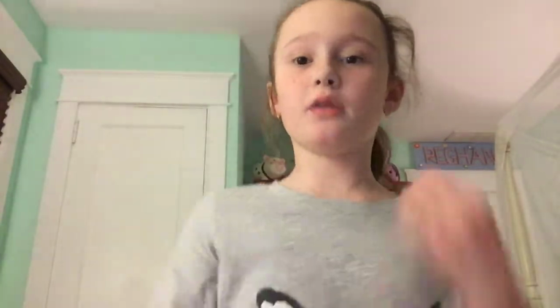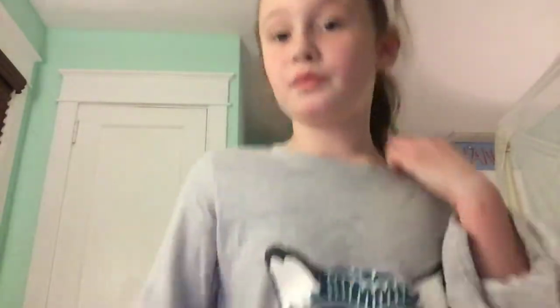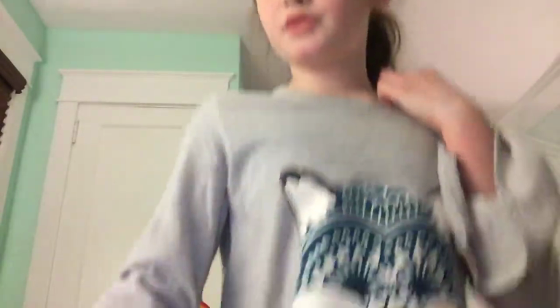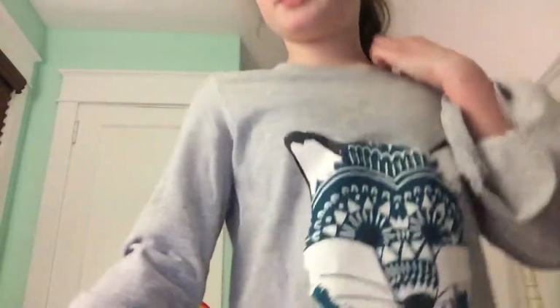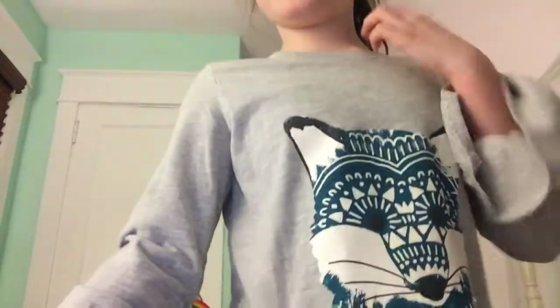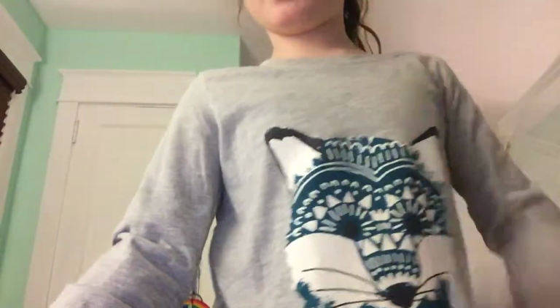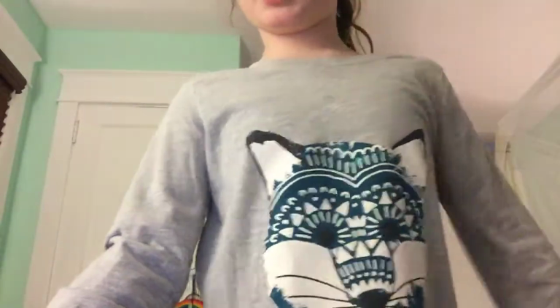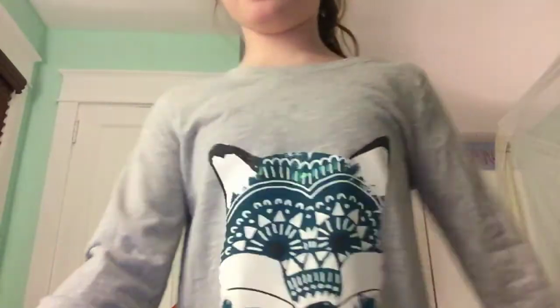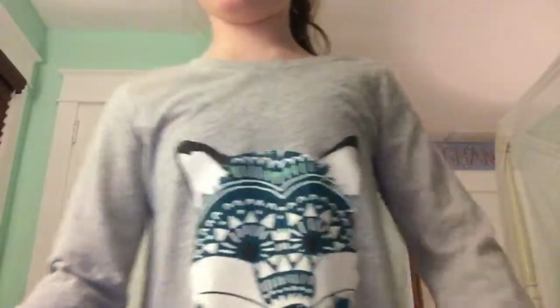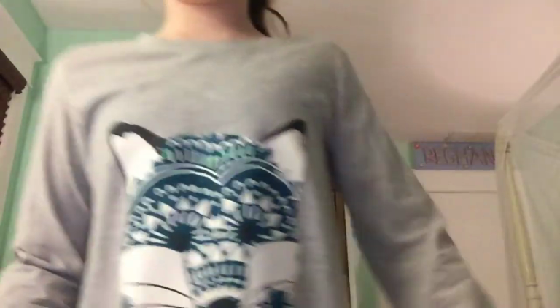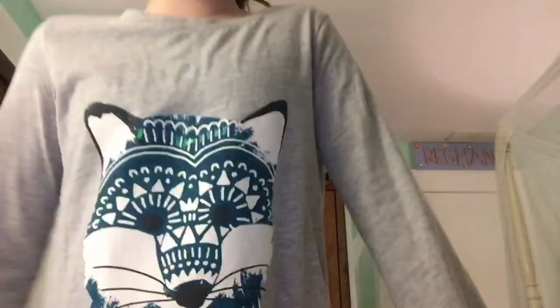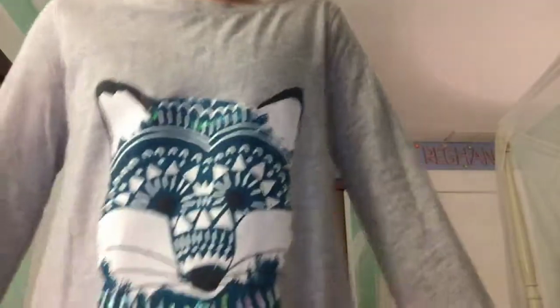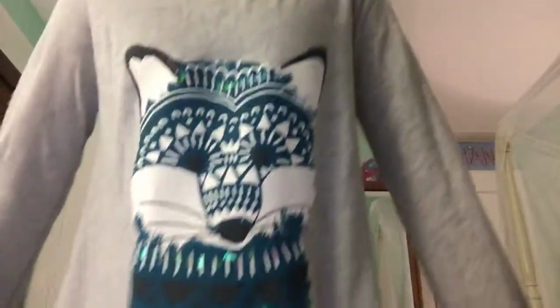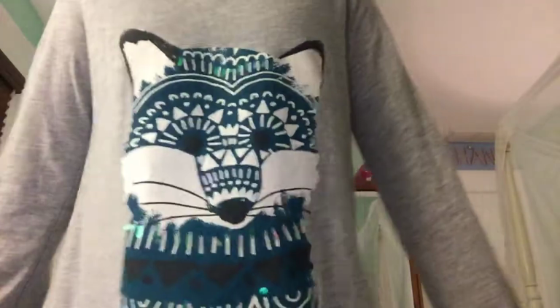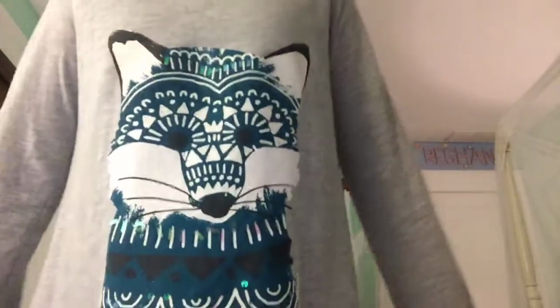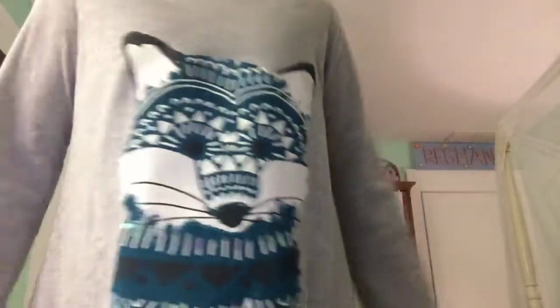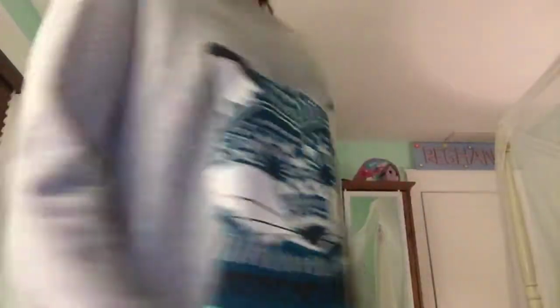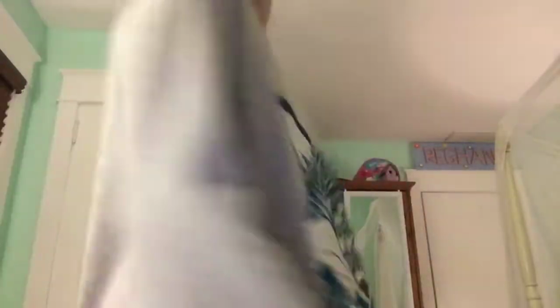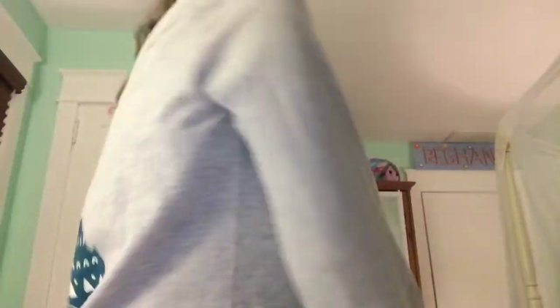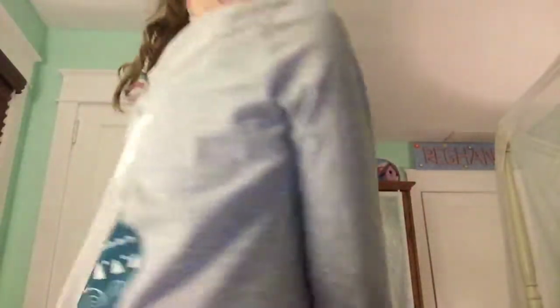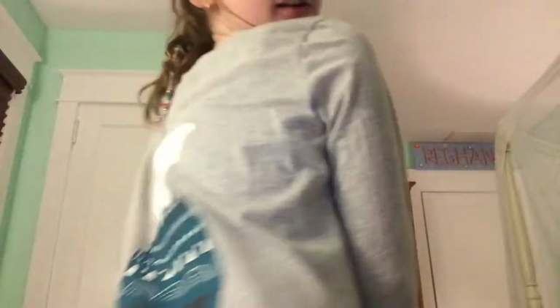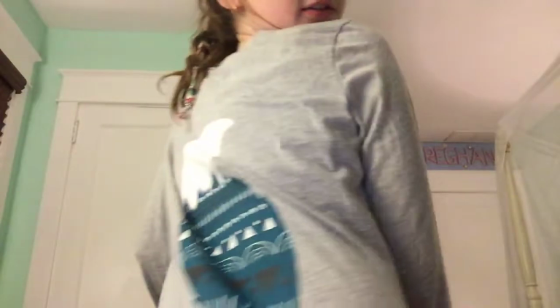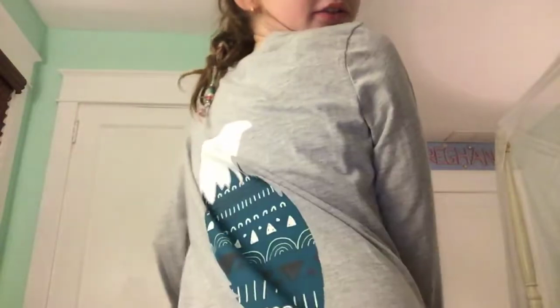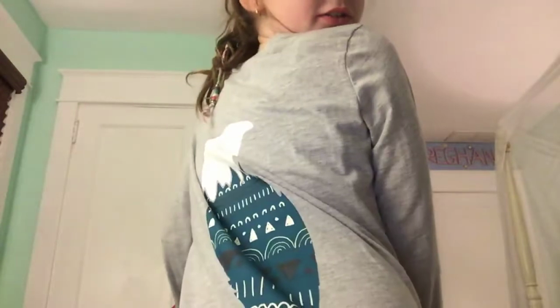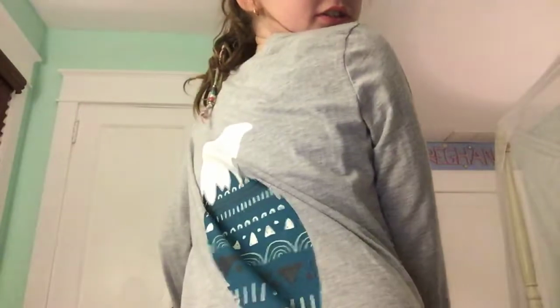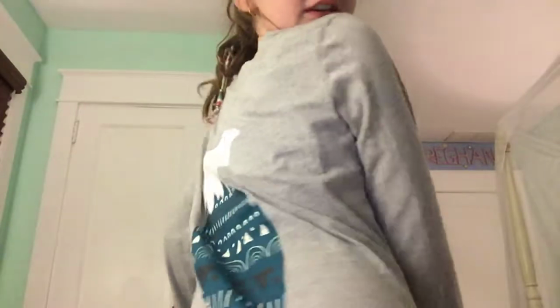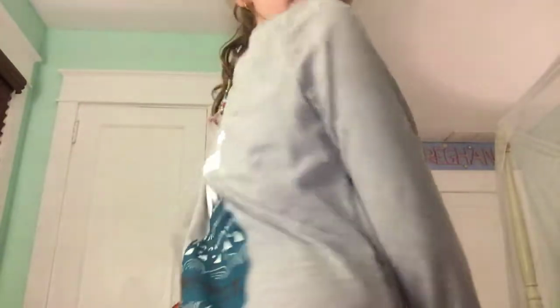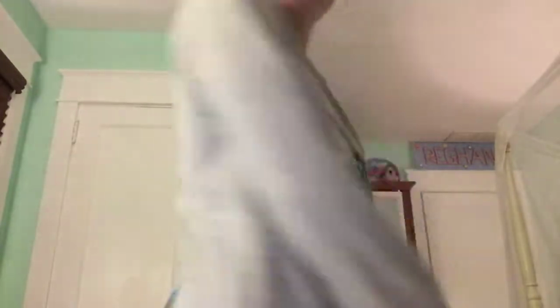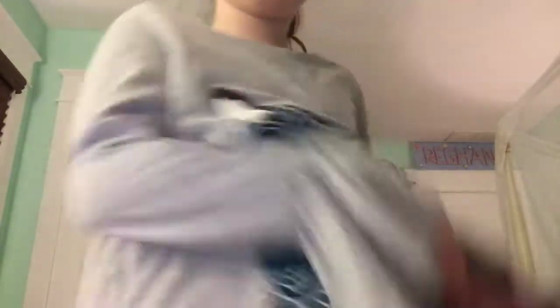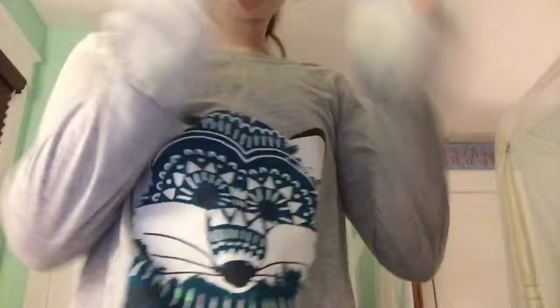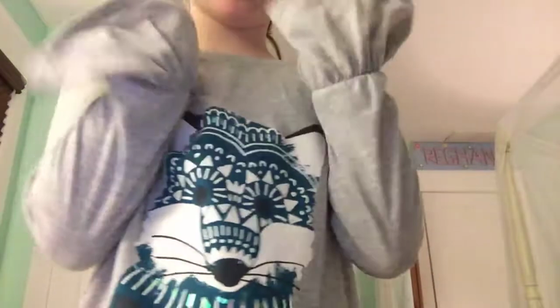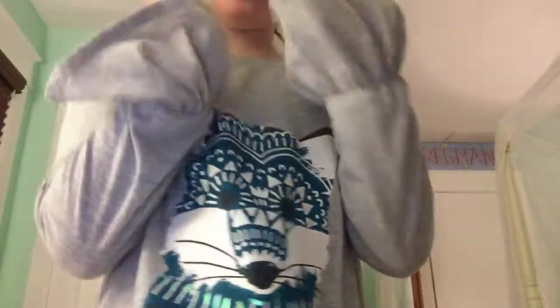Do you like my shirt? There's a little fox on it. In the back it has a fox's tail, and then these little things.